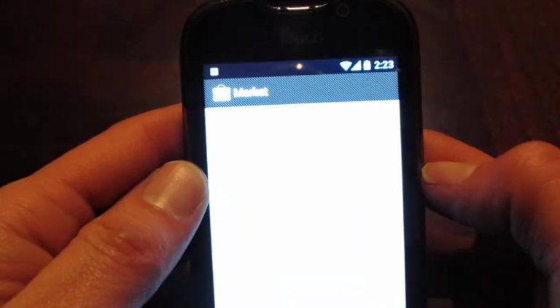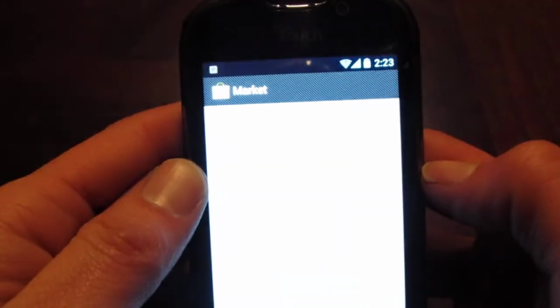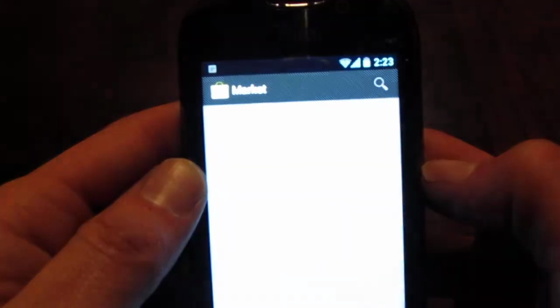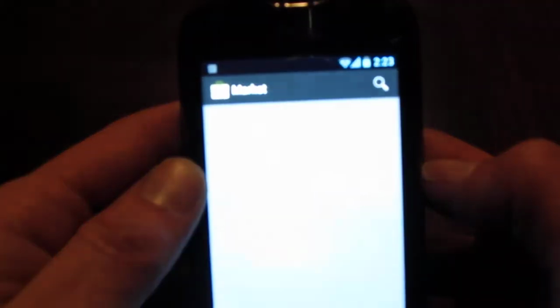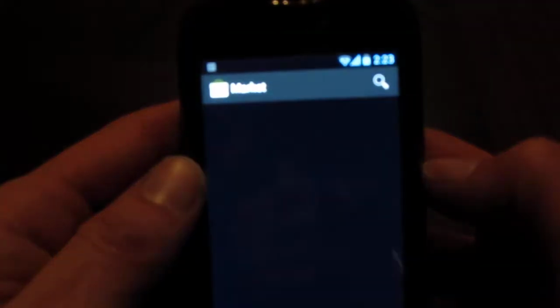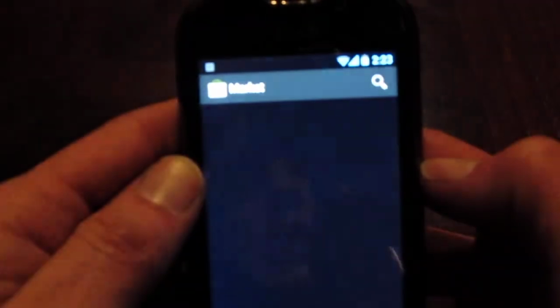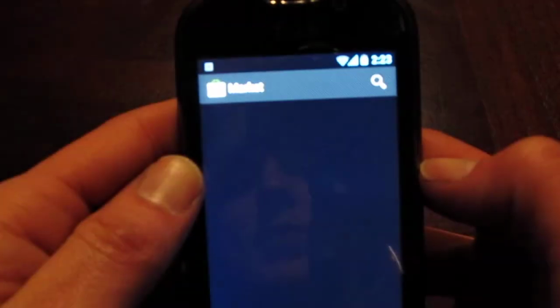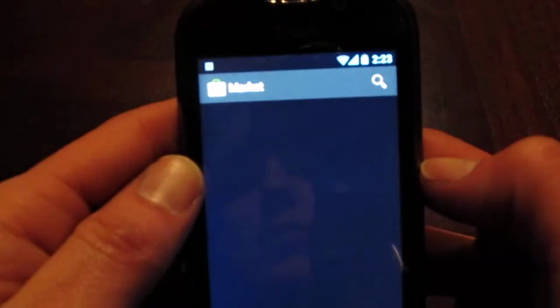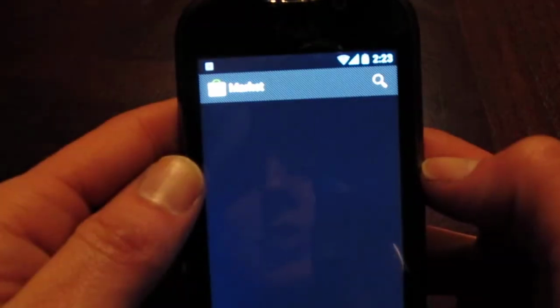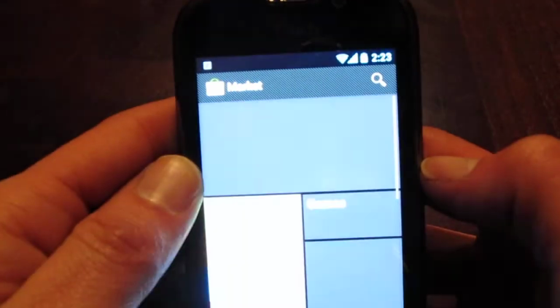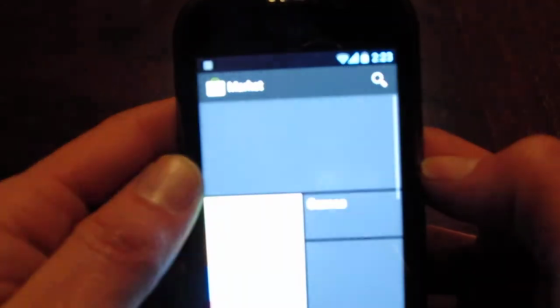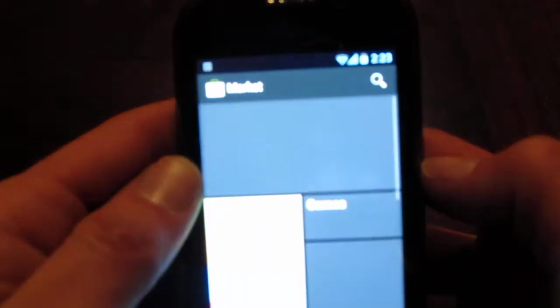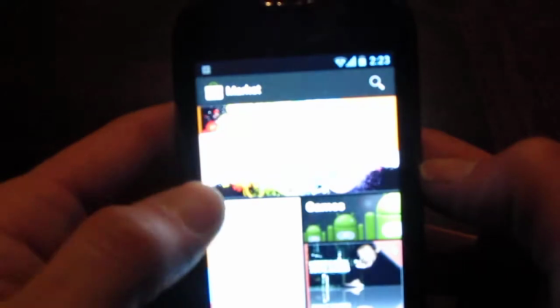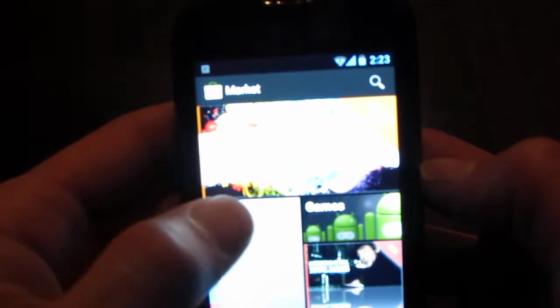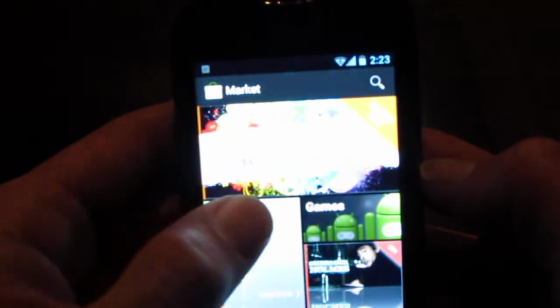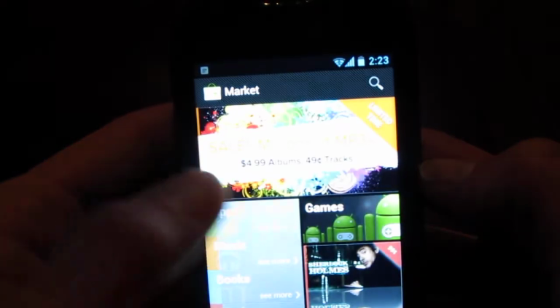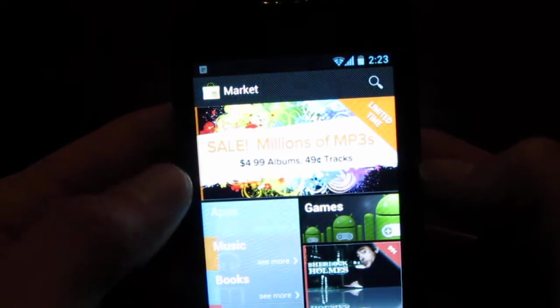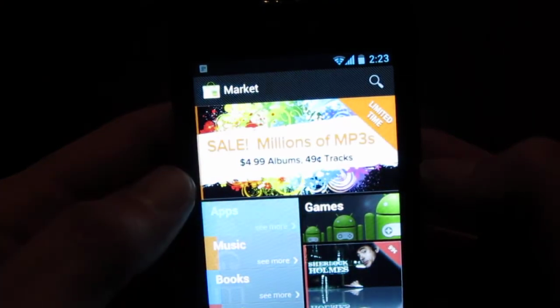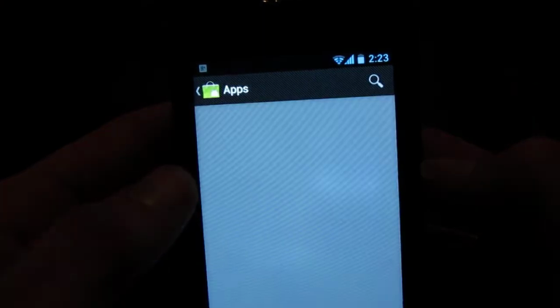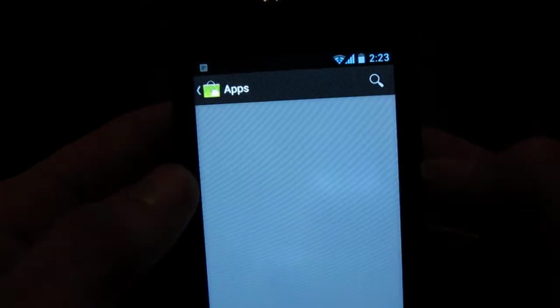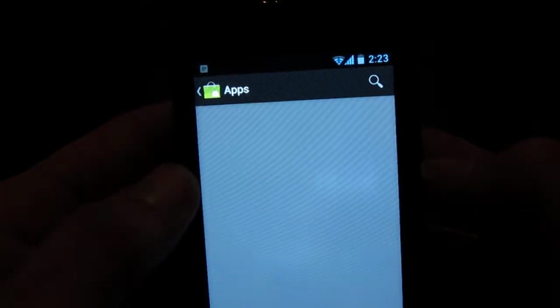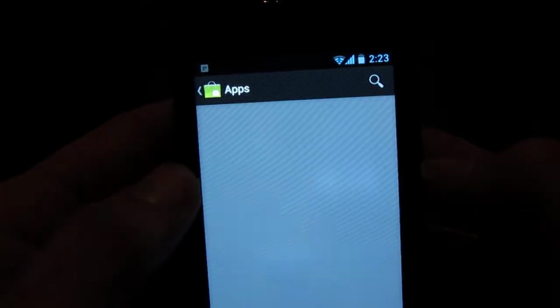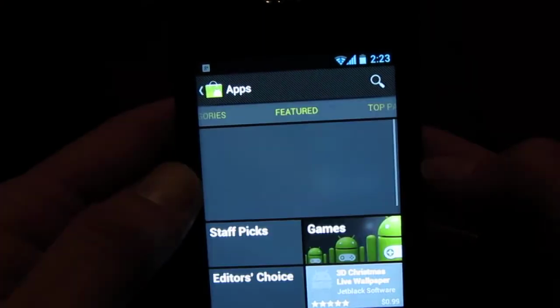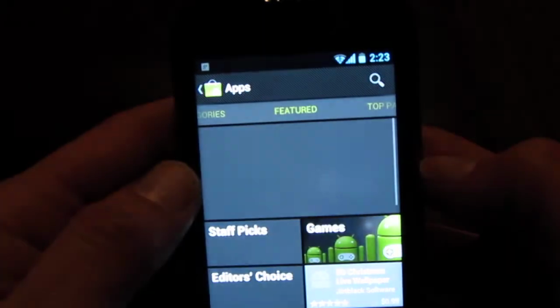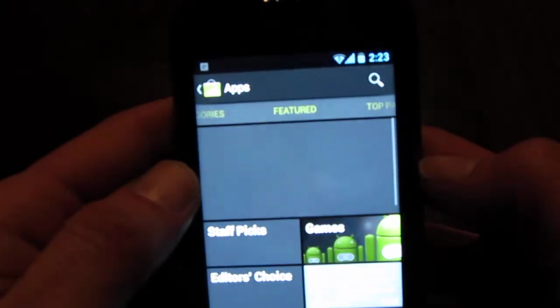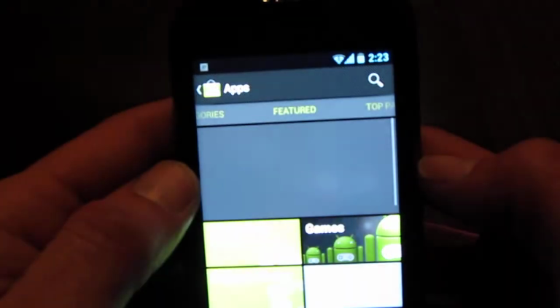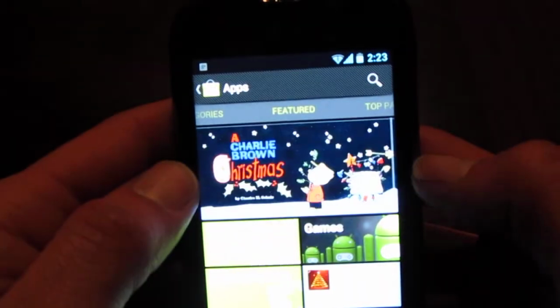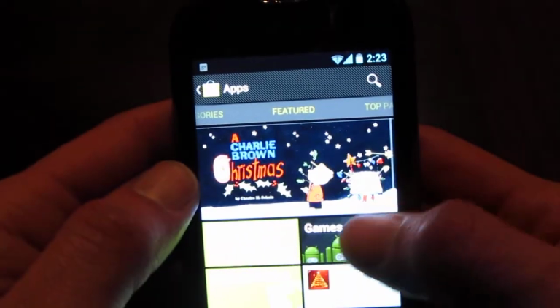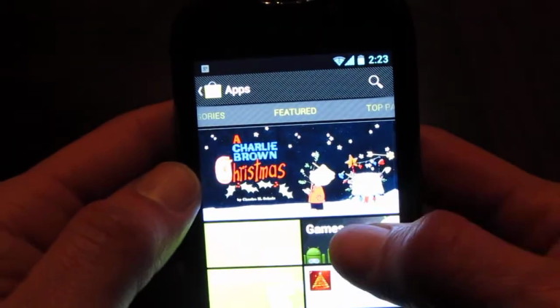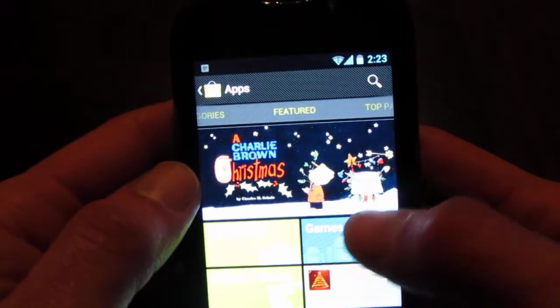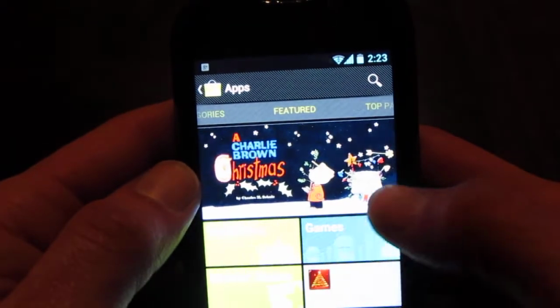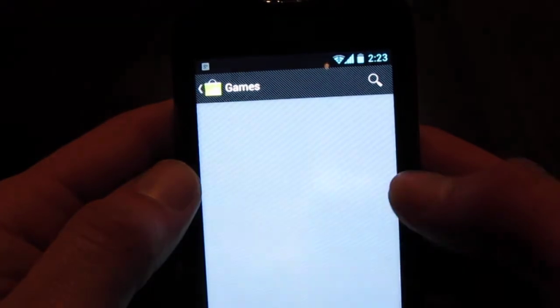We've got market support. I'll go ahead and download an app real quick for you.